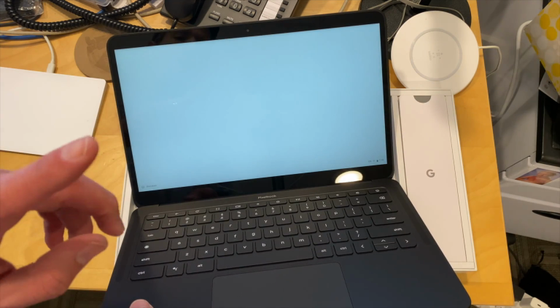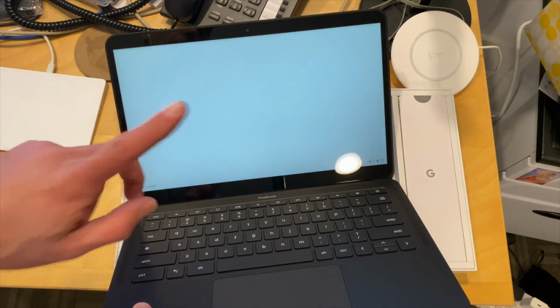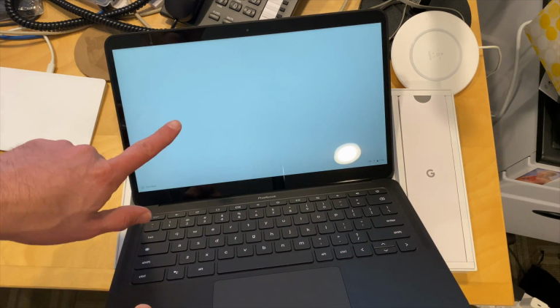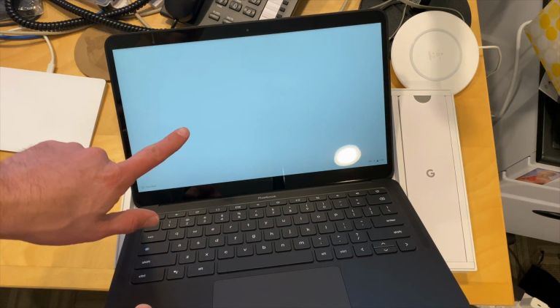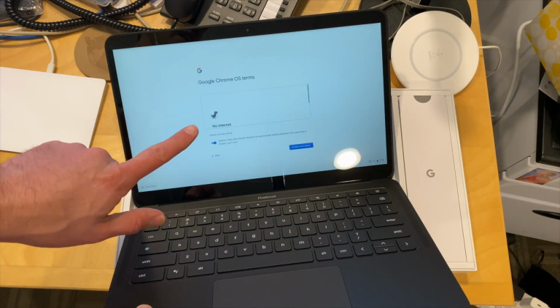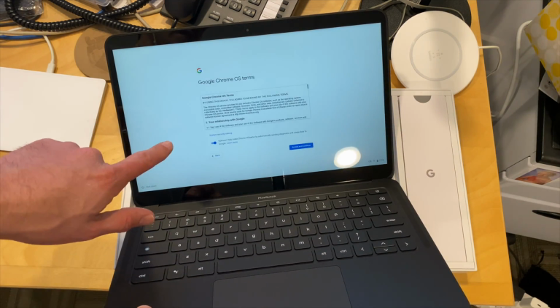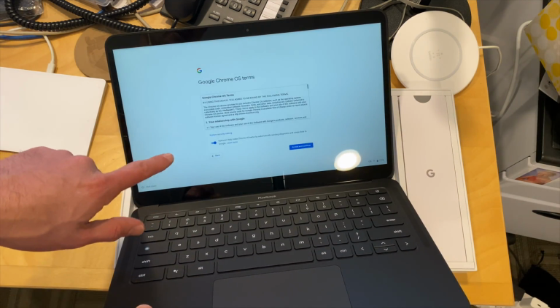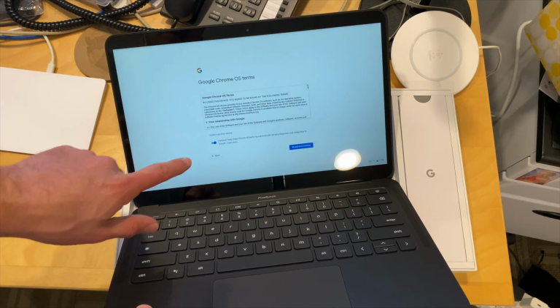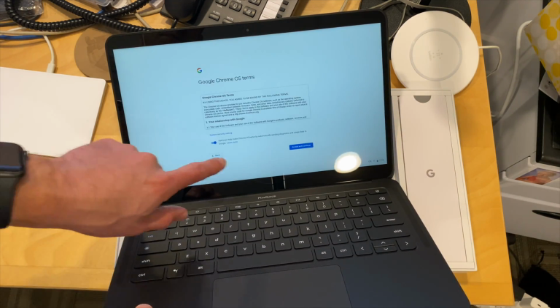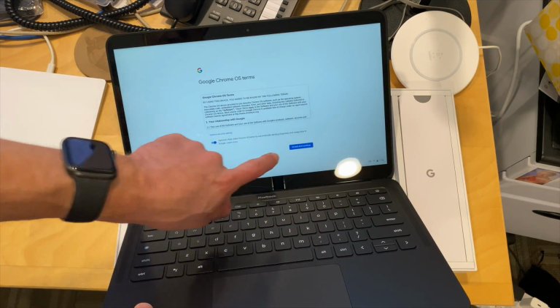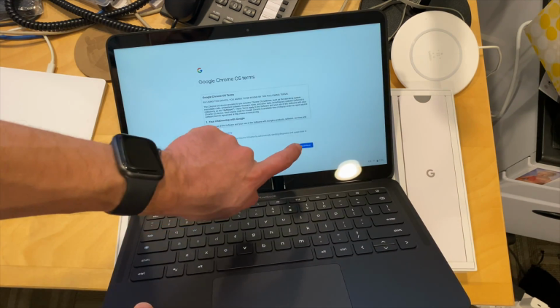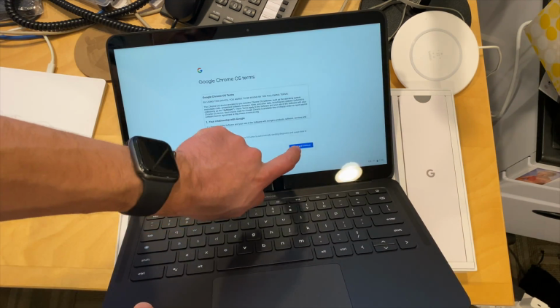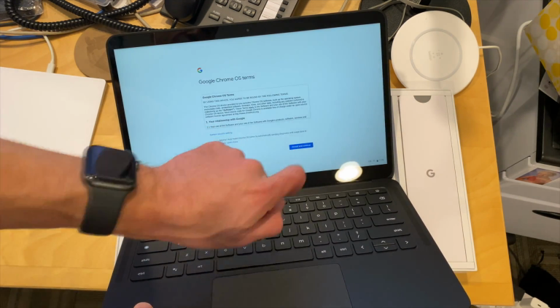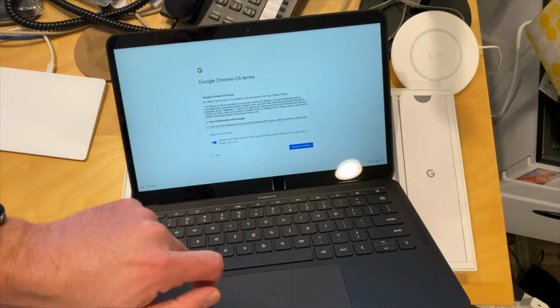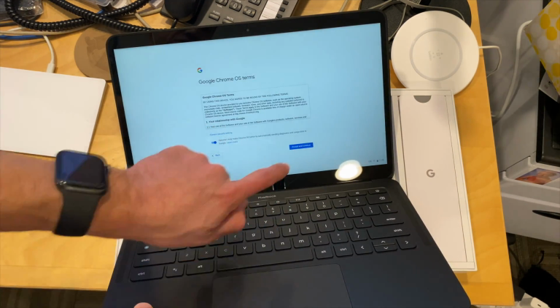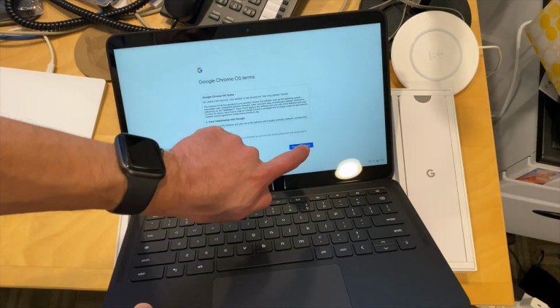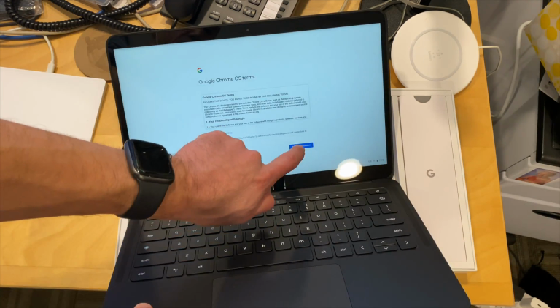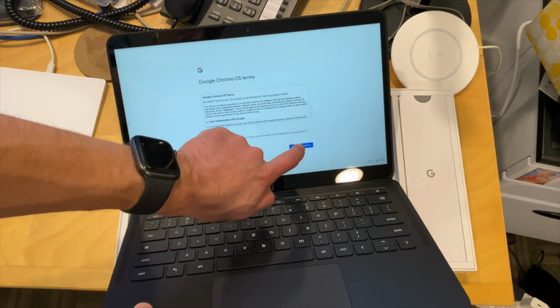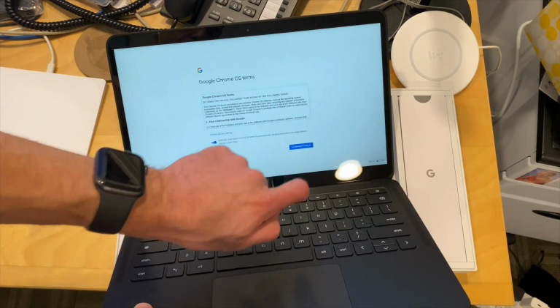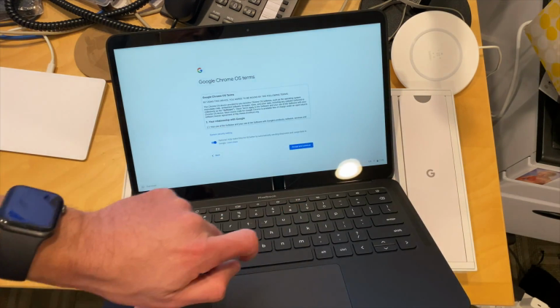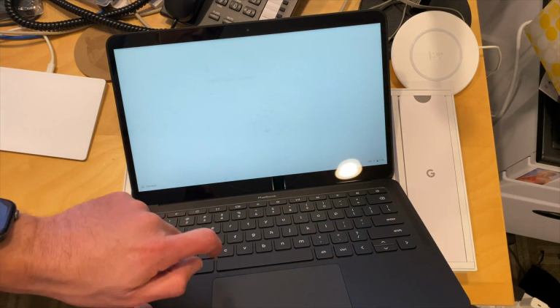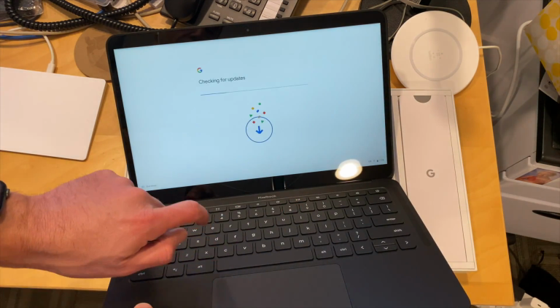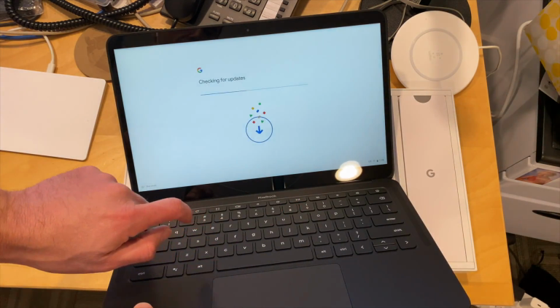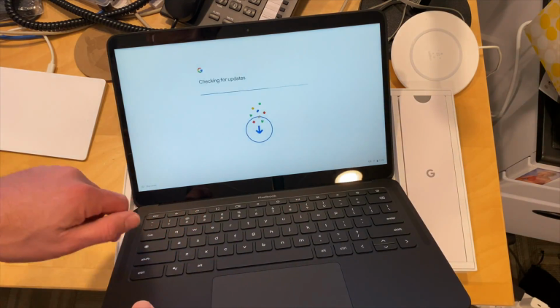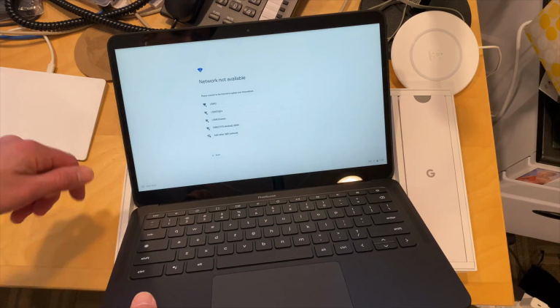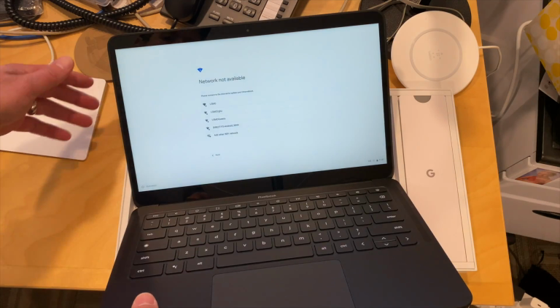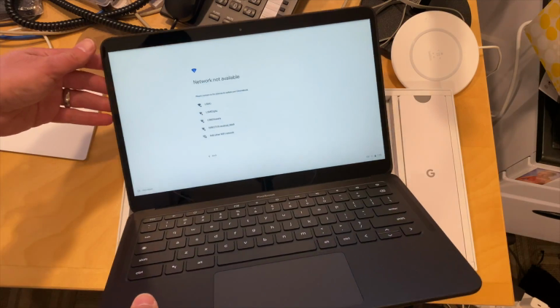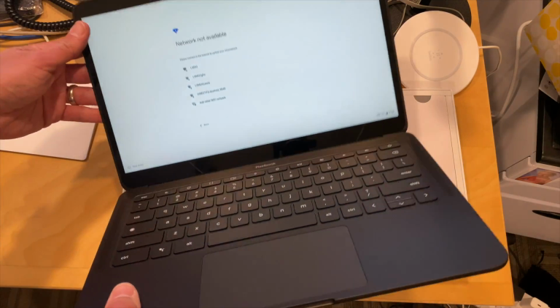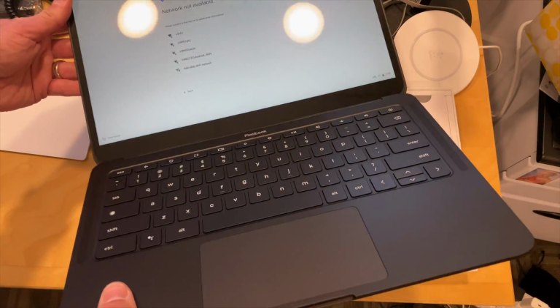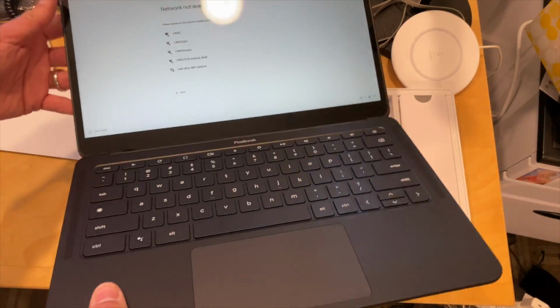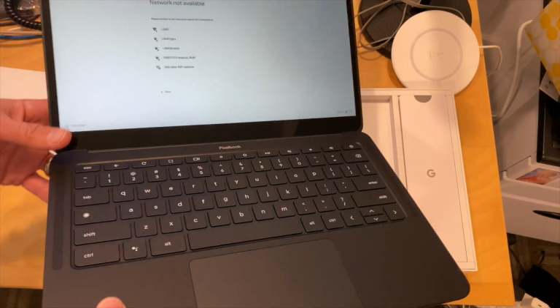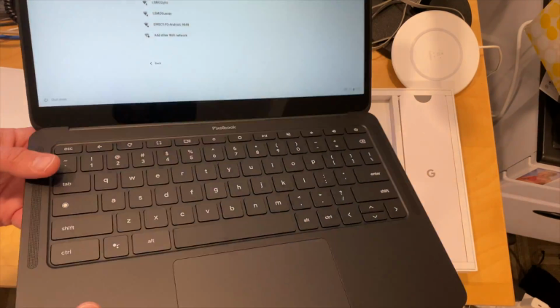There's a 4K version with an i7 processor, 16 gigs of RAM and 256 gigabytes of storage that sells for $1399 with a 4K display. But again, this one is 1080p. But it is a touch display — so if I touch the screen here, yep, there it goes. So we do have that going.